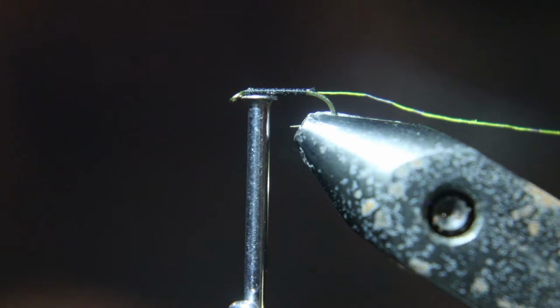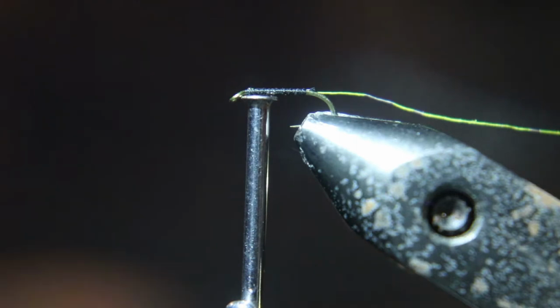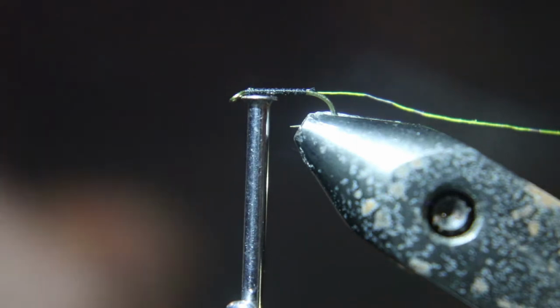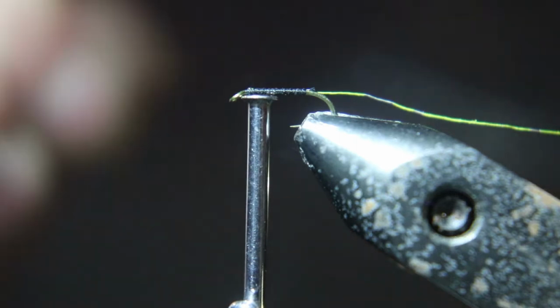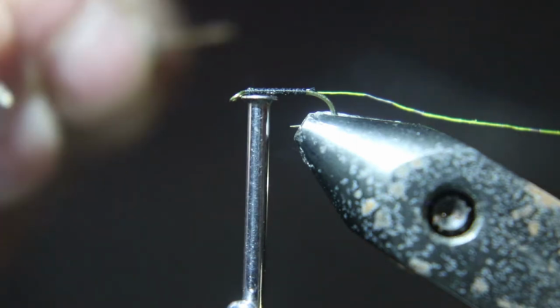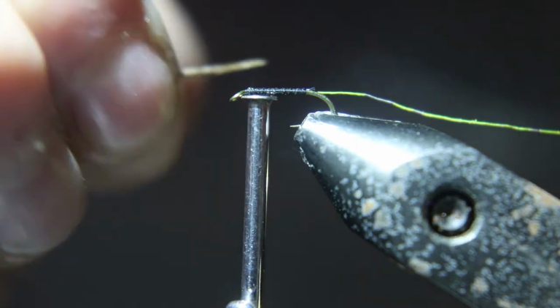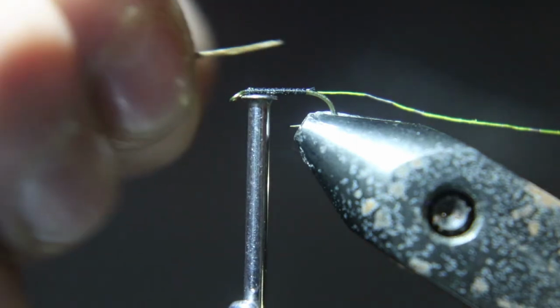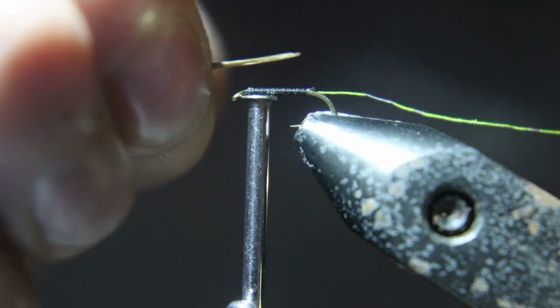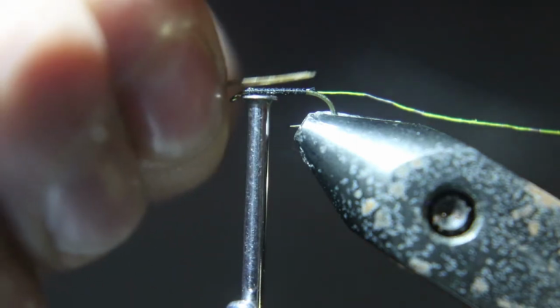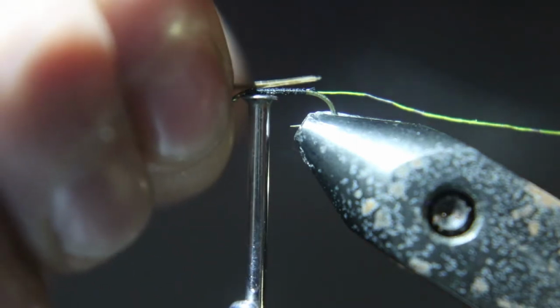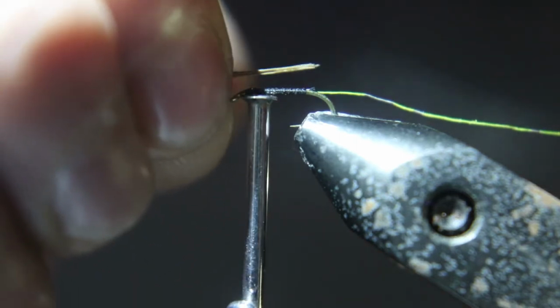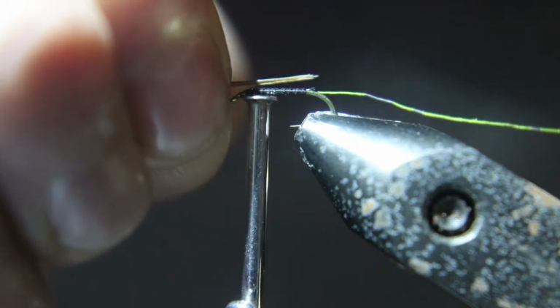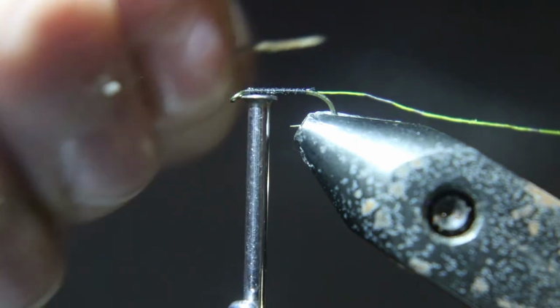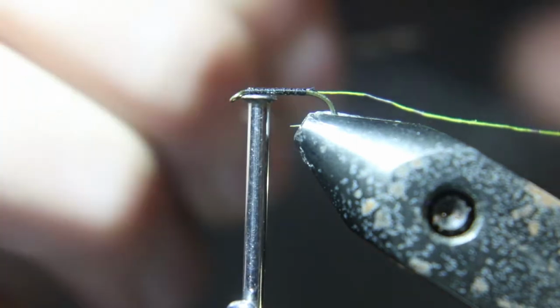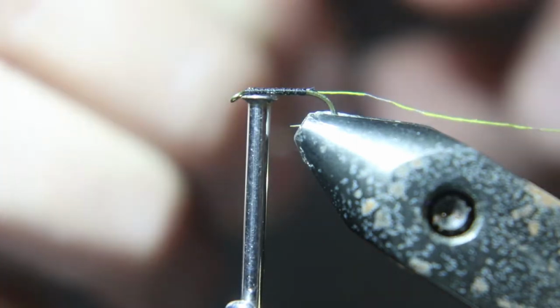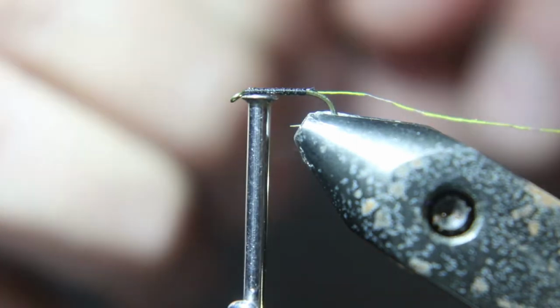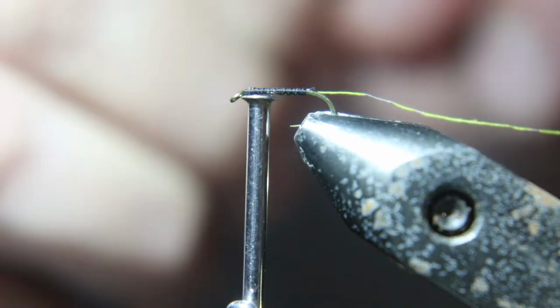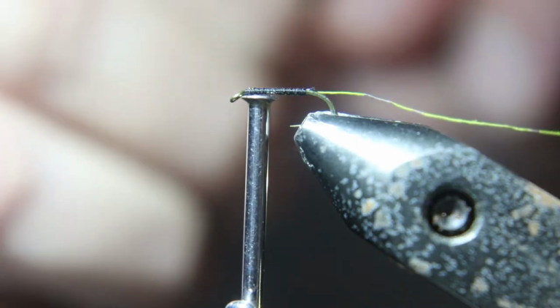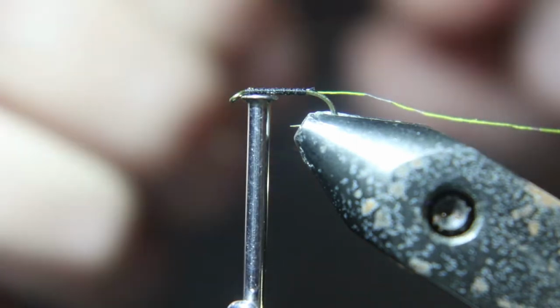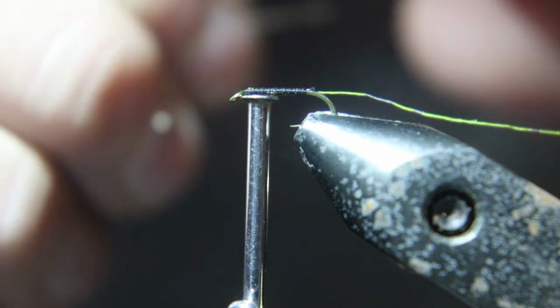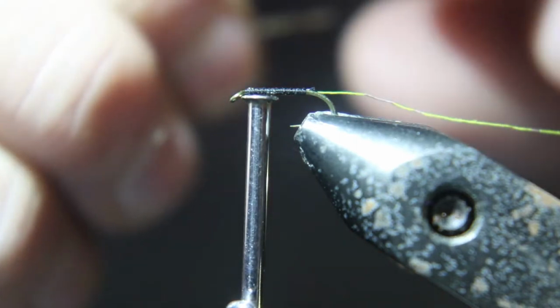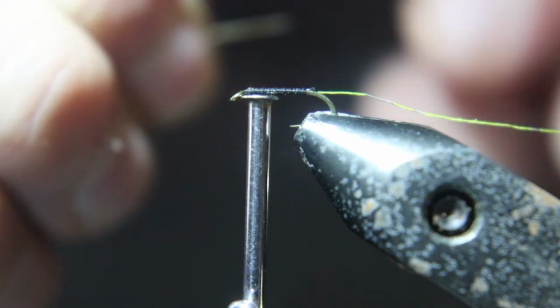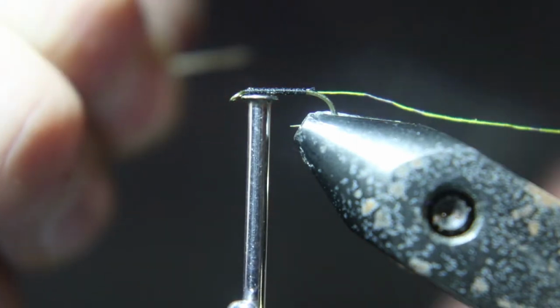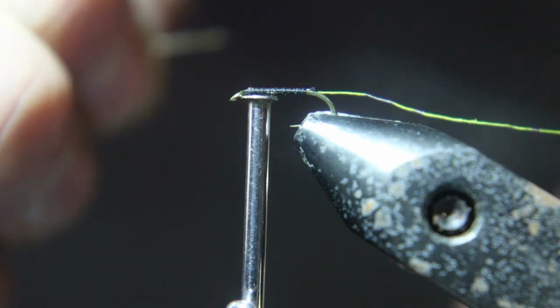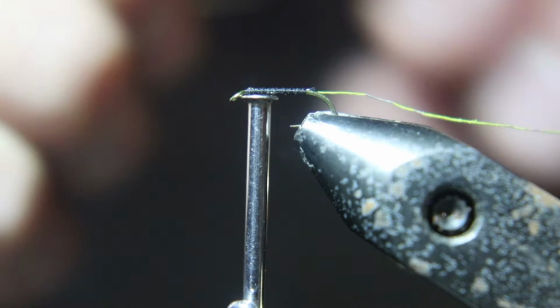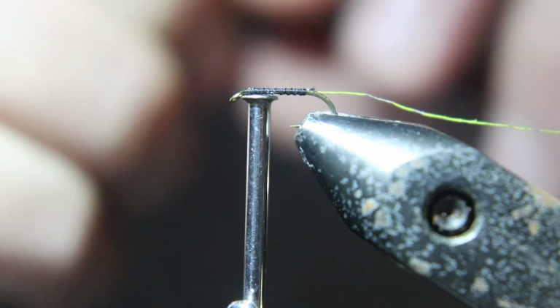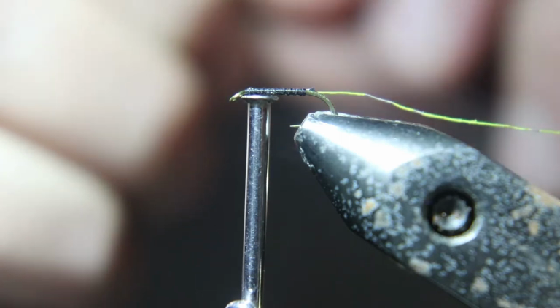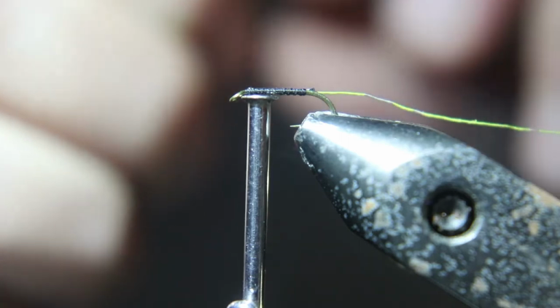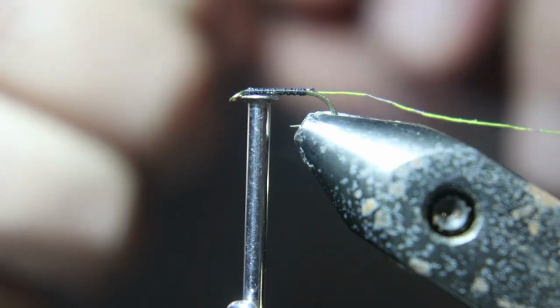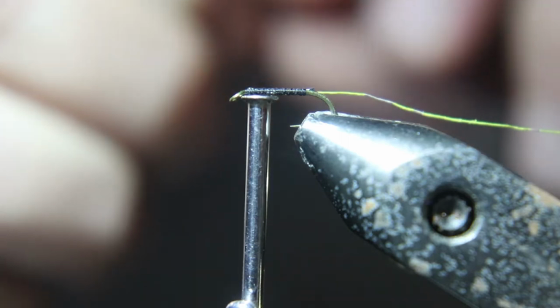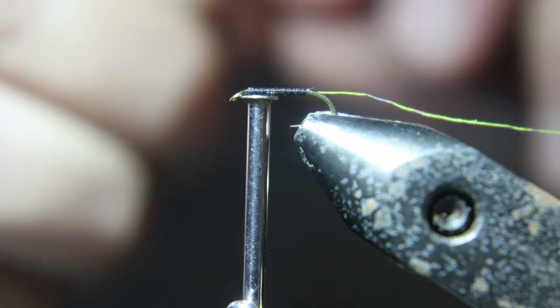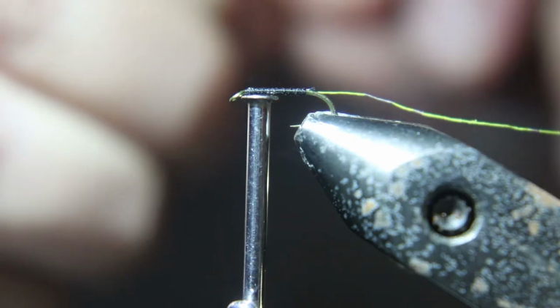Now we're going to tie in some pheasant tail for a tail. Just a couple strands. Like I said, small fly.